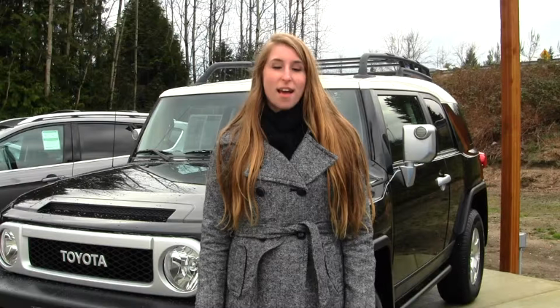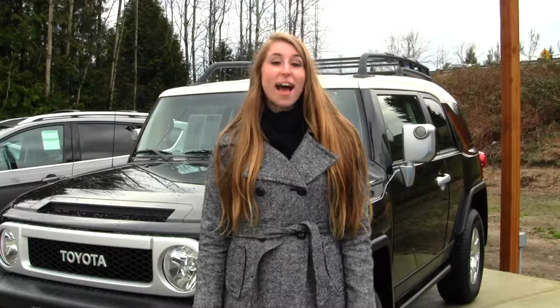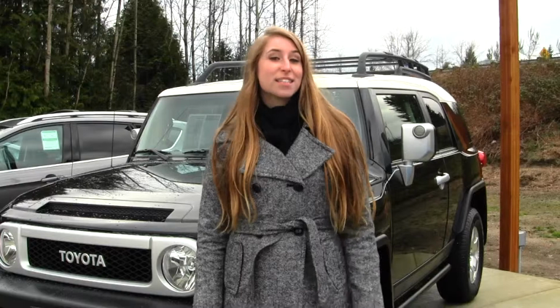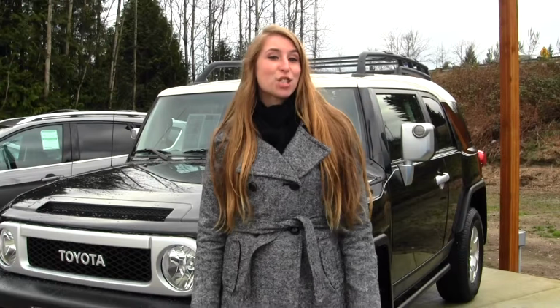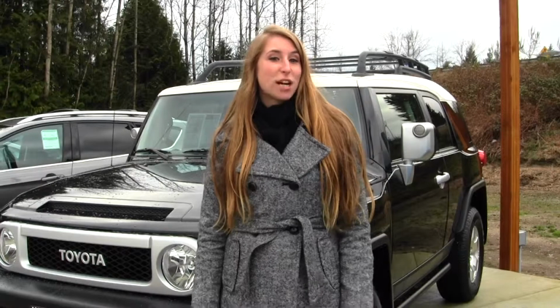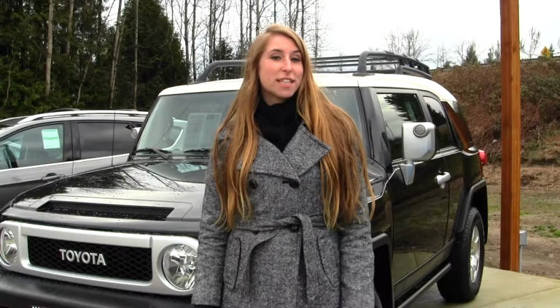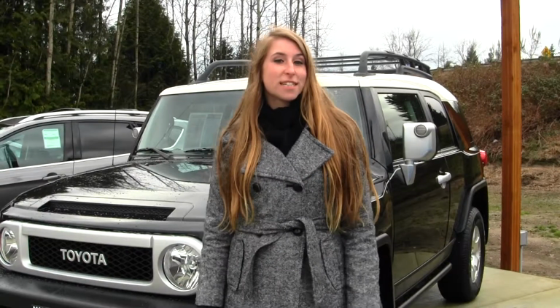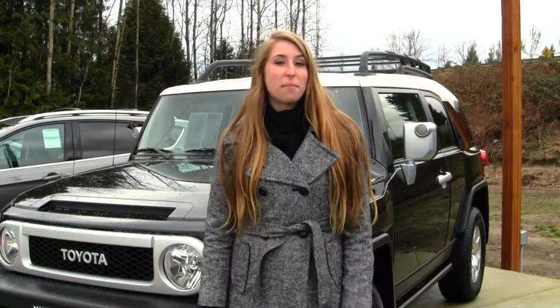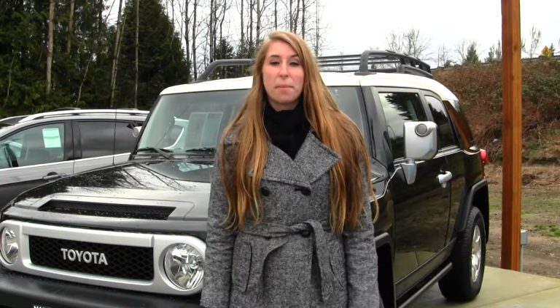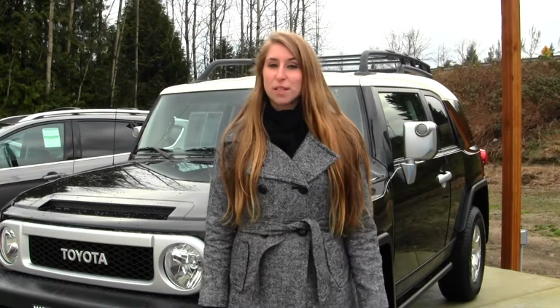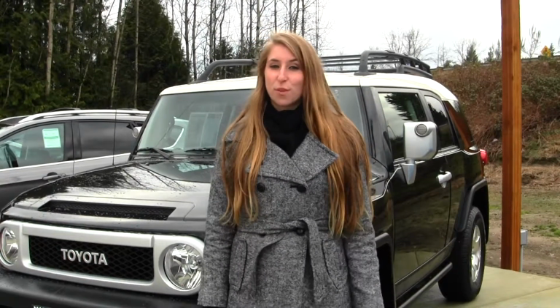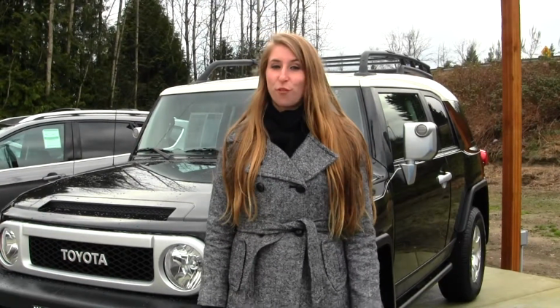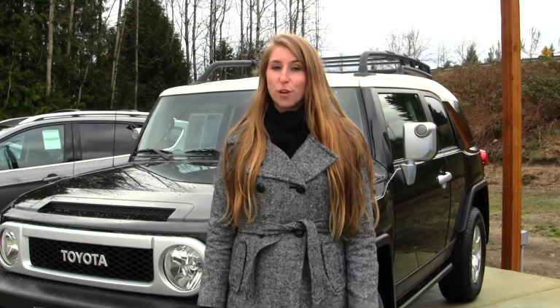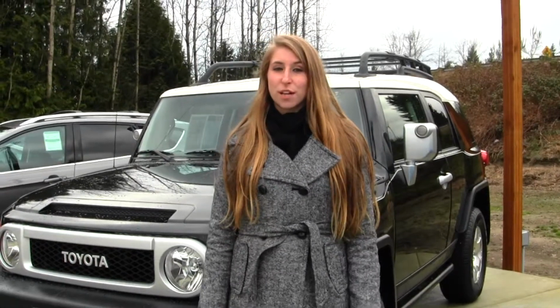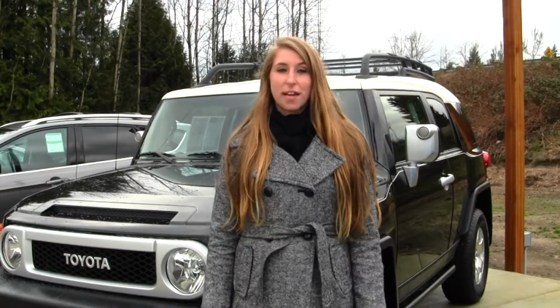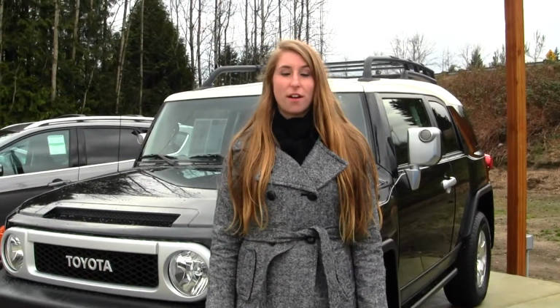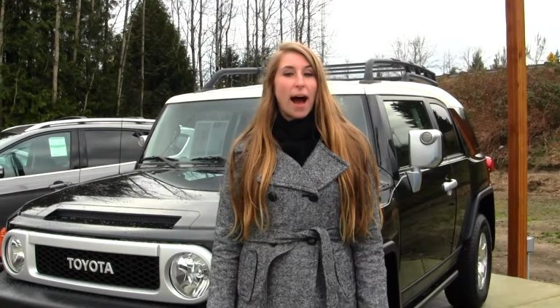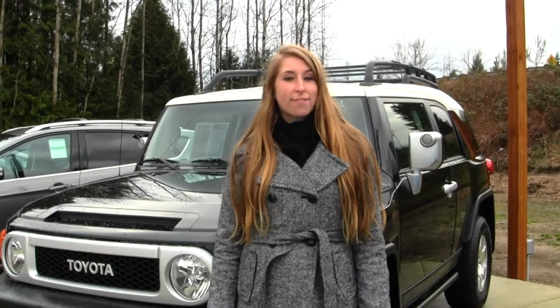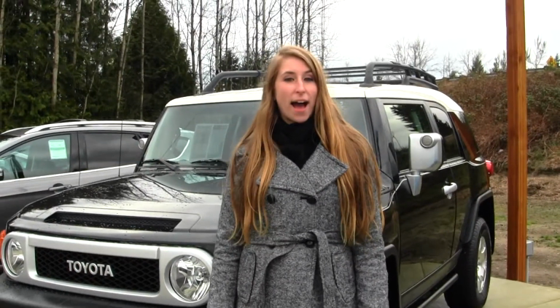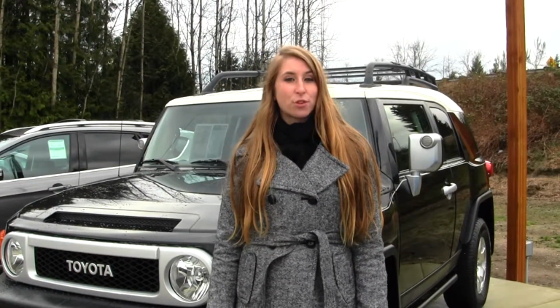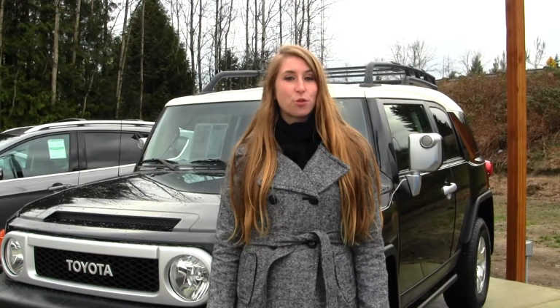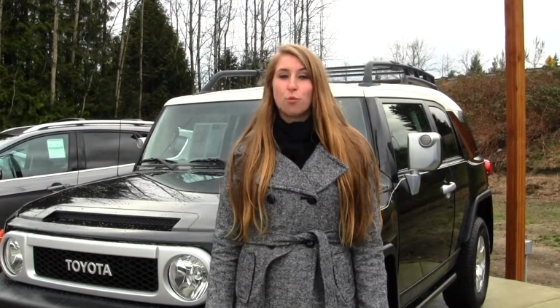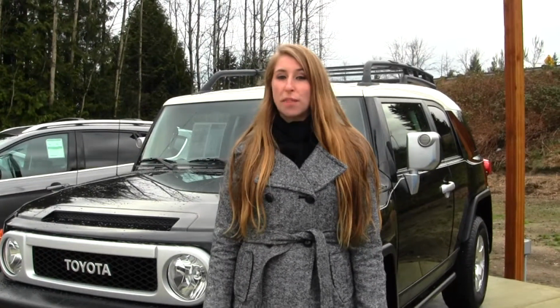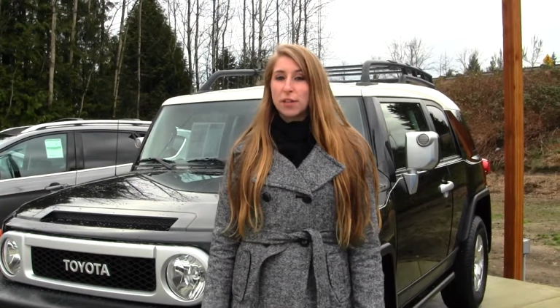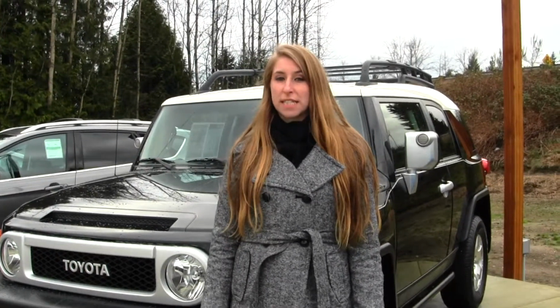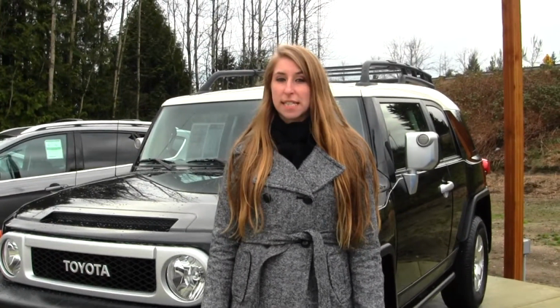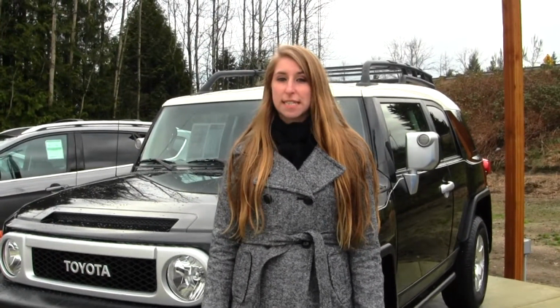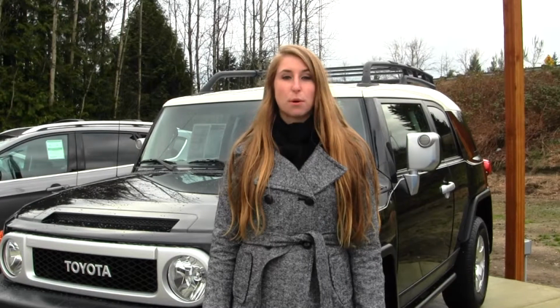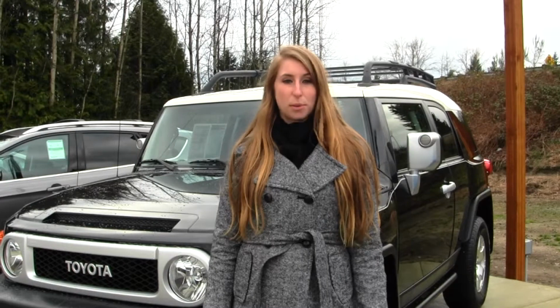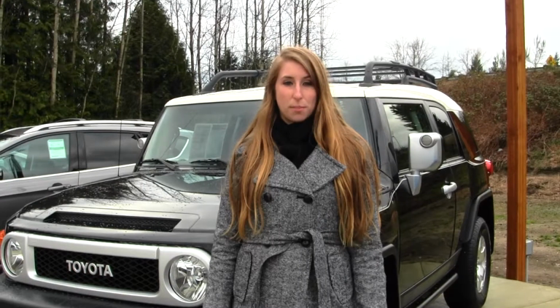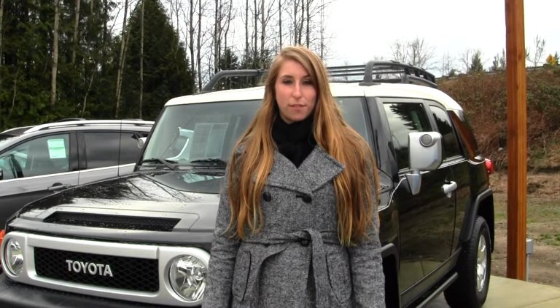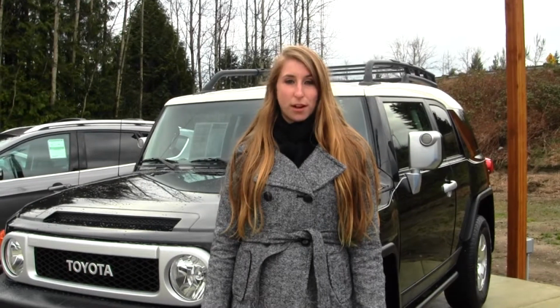Hi, this is Chelsea. Today I'm at Marysville Ford, located off I-5 in the corner of 136 and Smoky Point Boulevard.